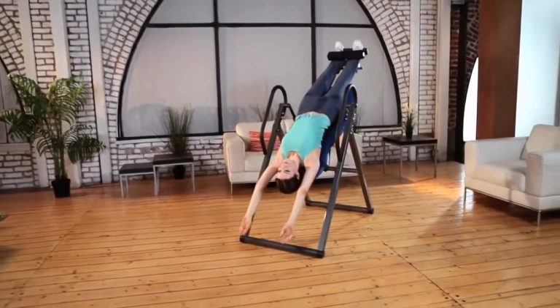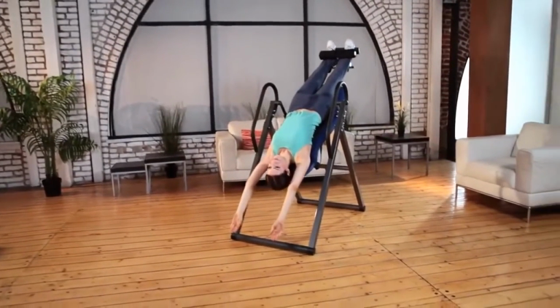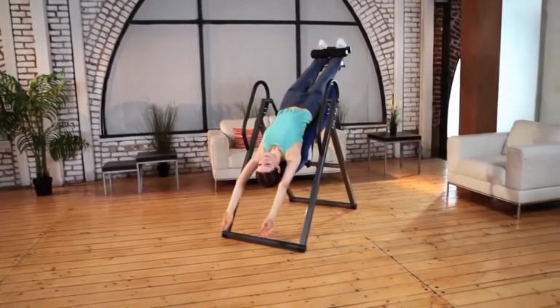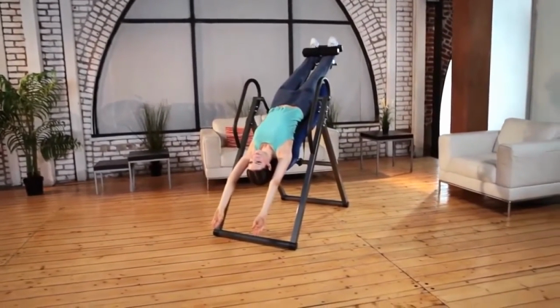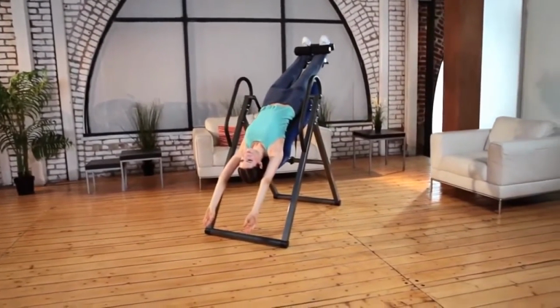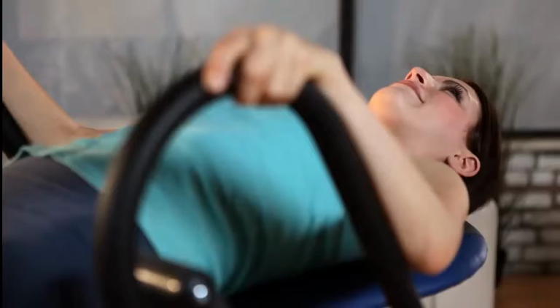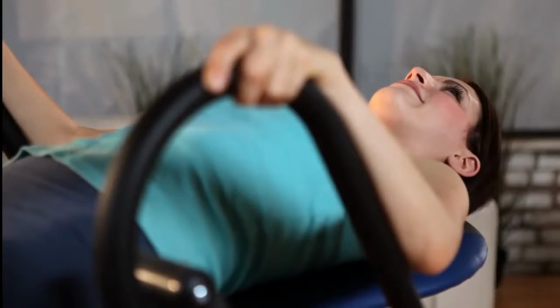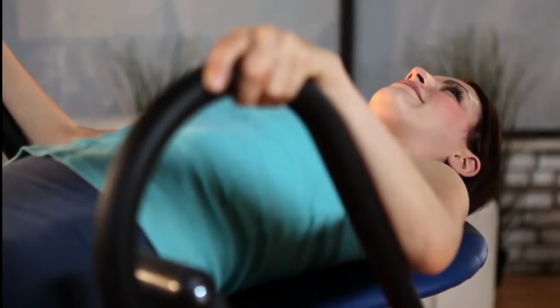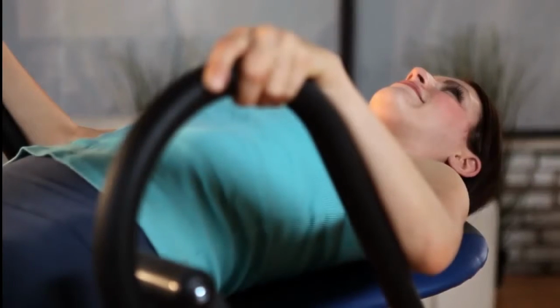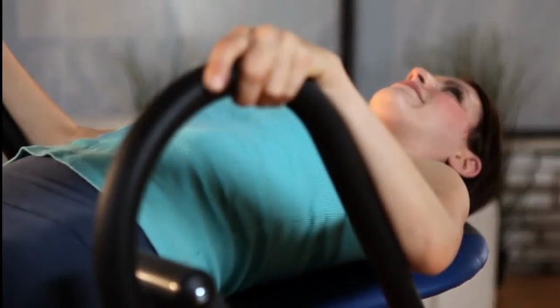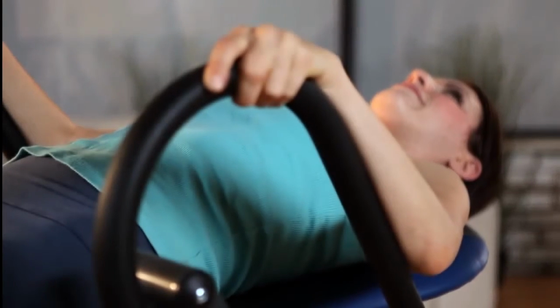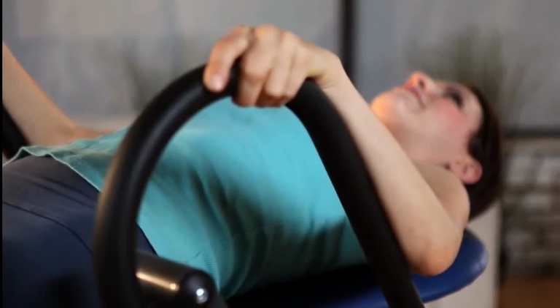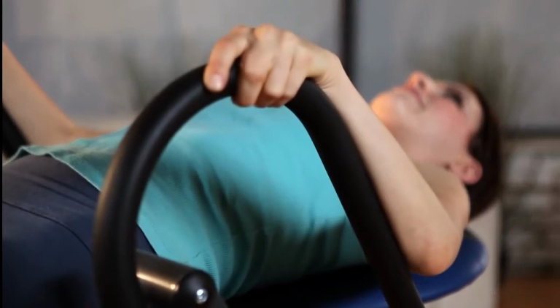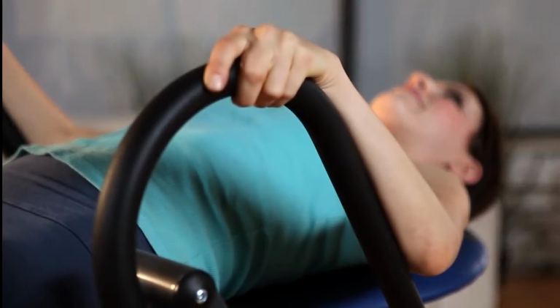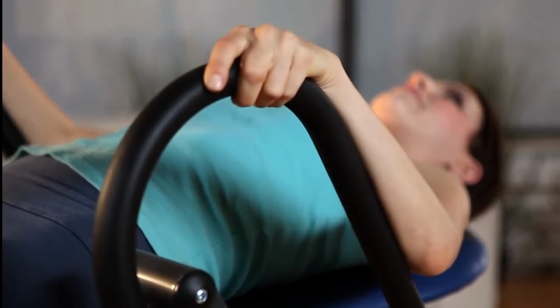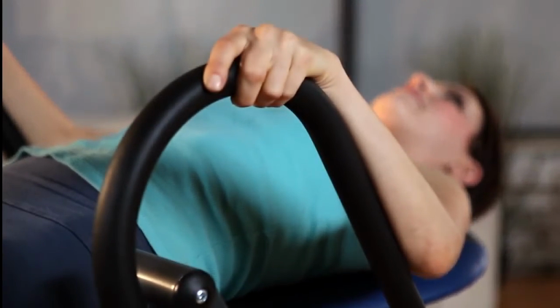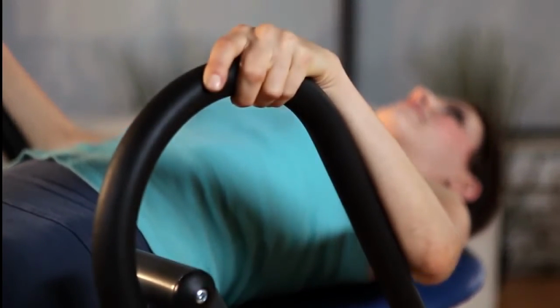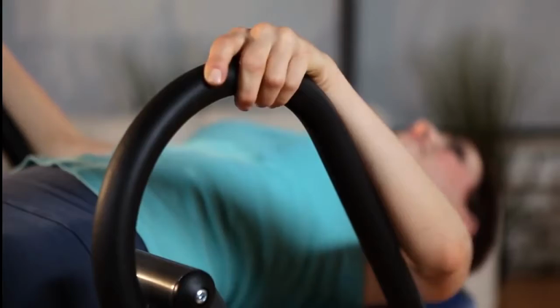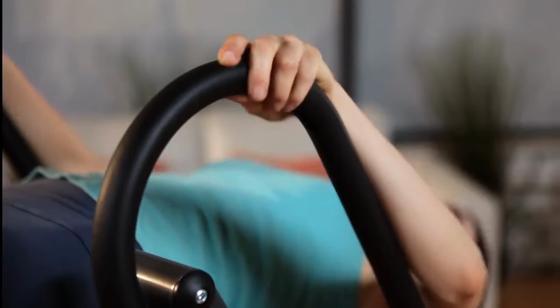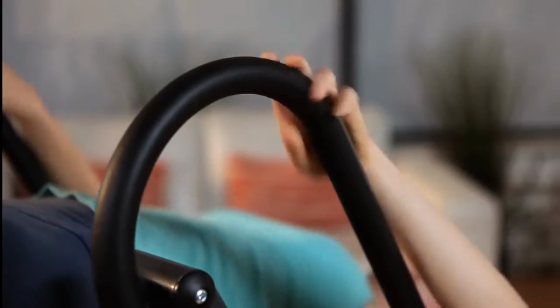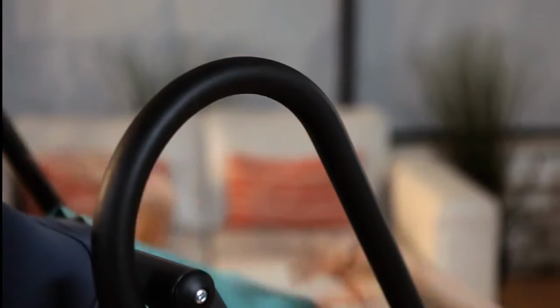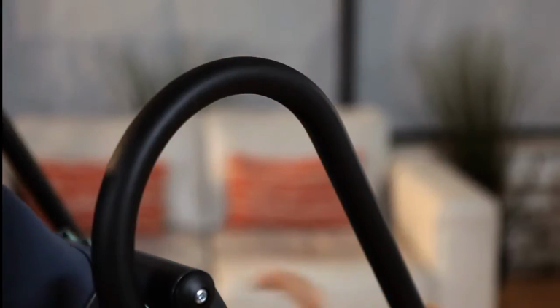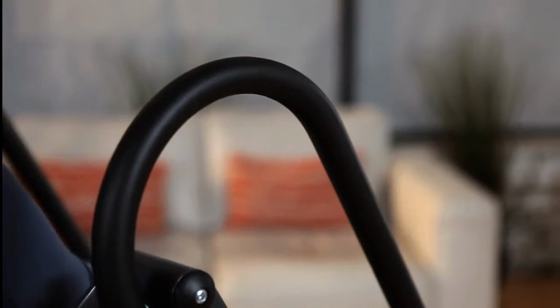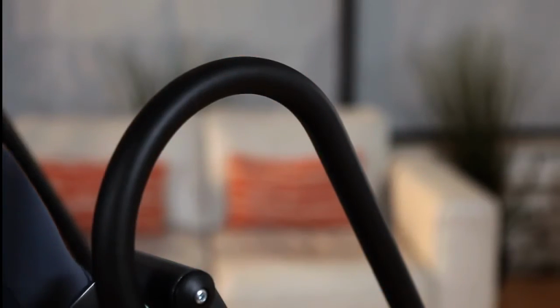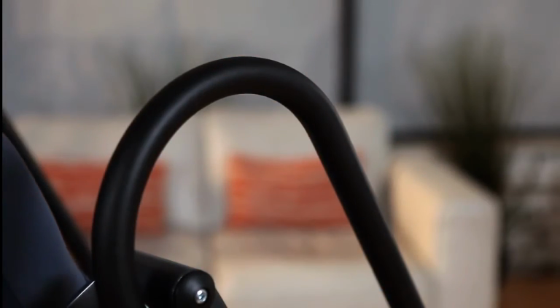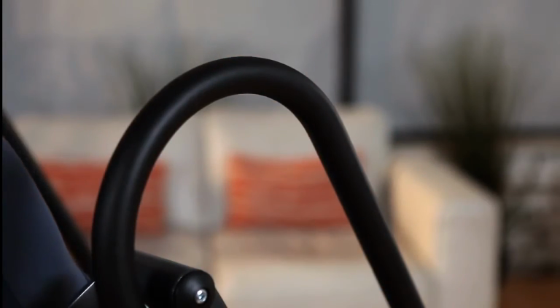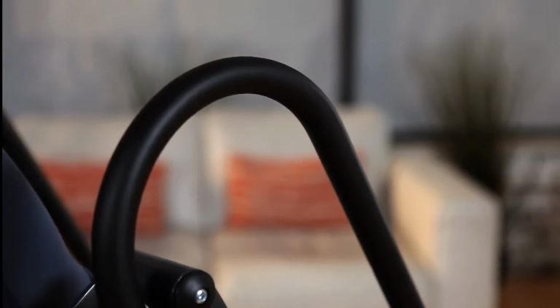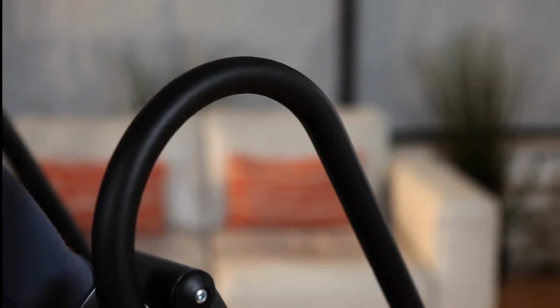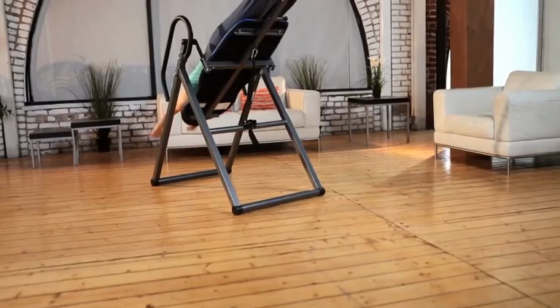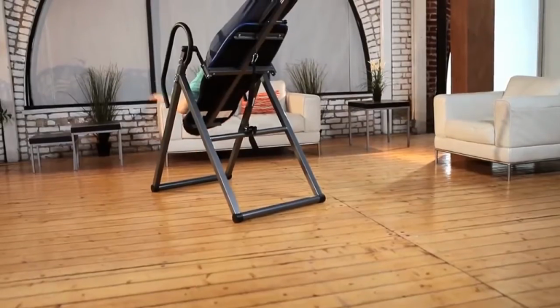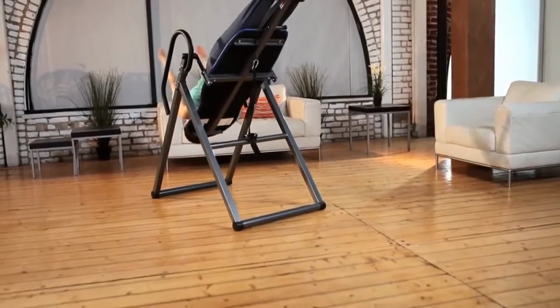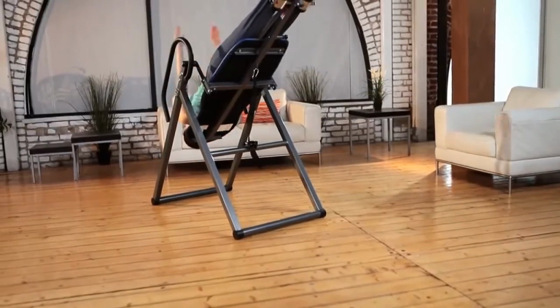Our ergonomically designed, long, foam-covered handlebars allow you to easily return to an upright position.